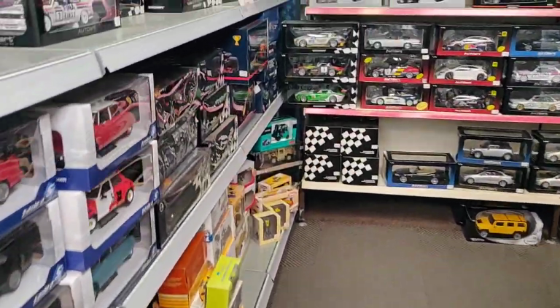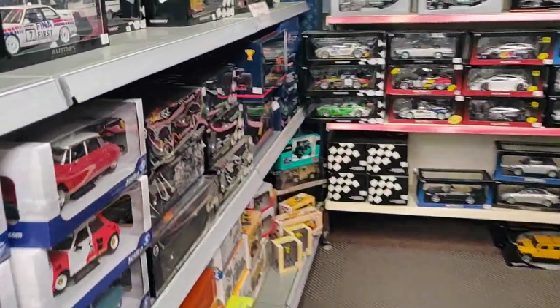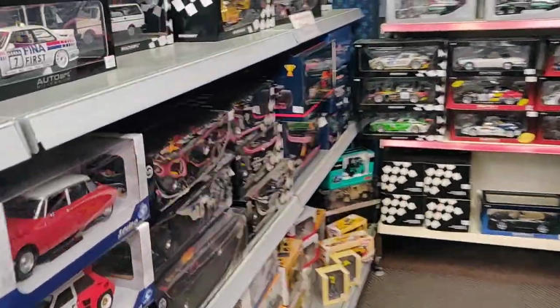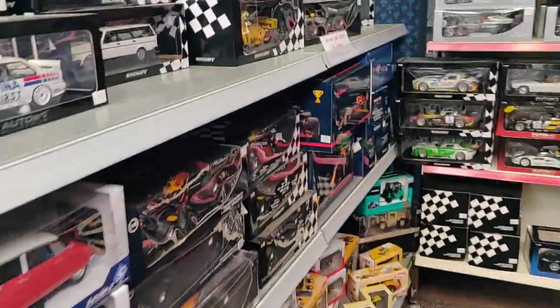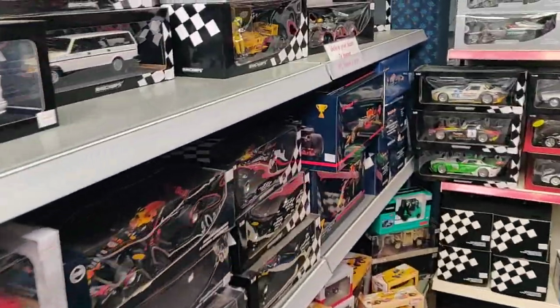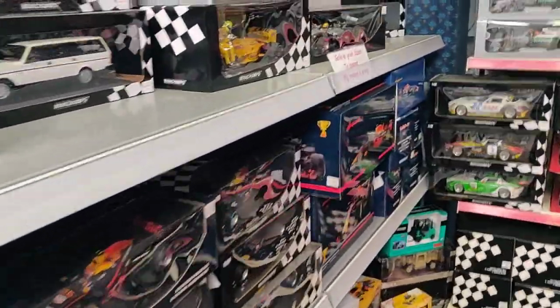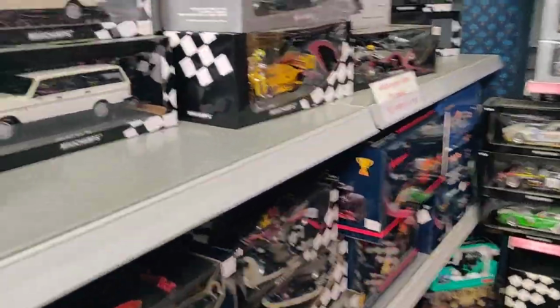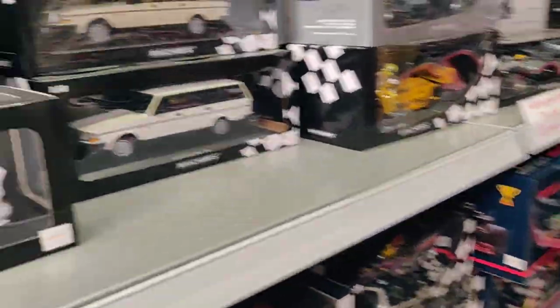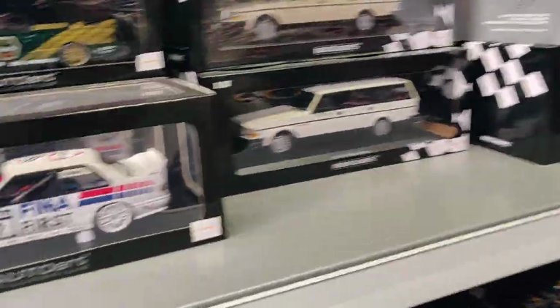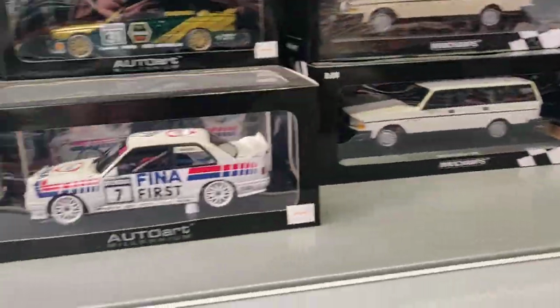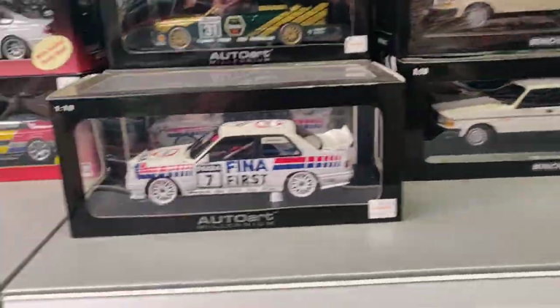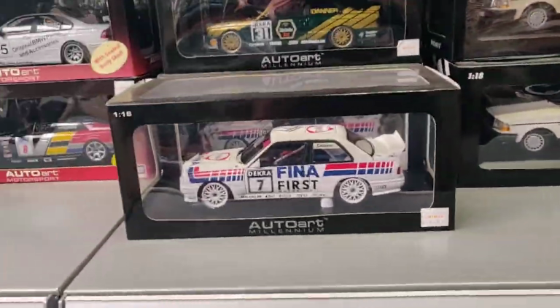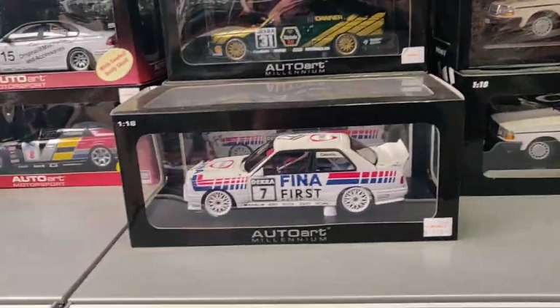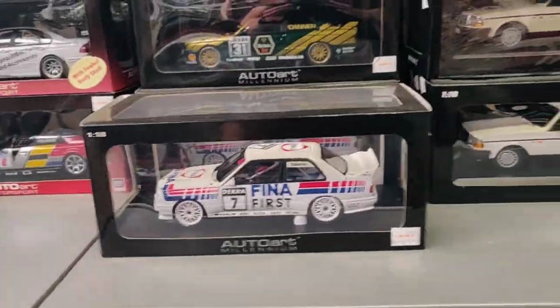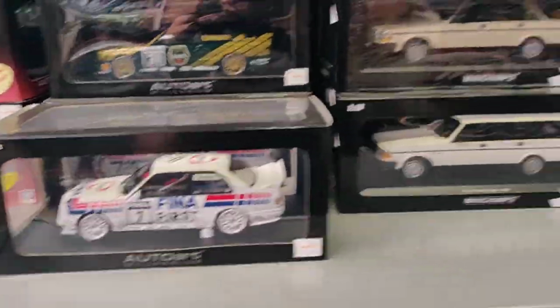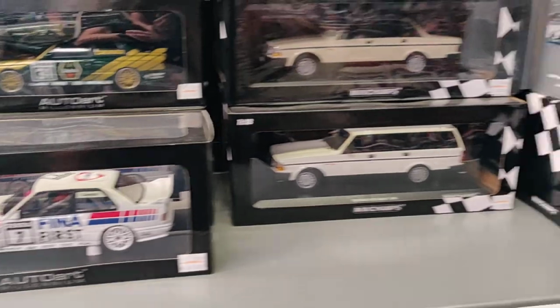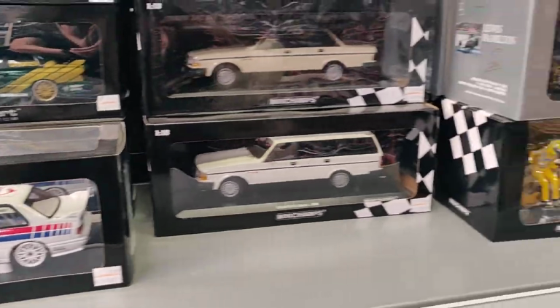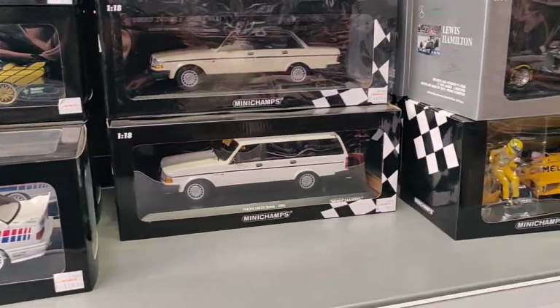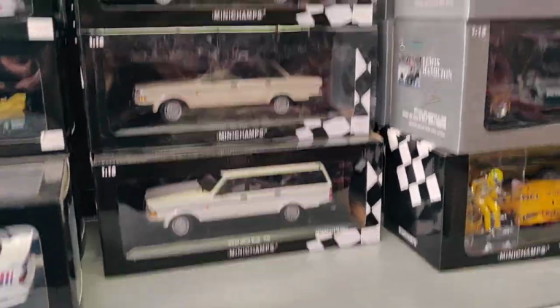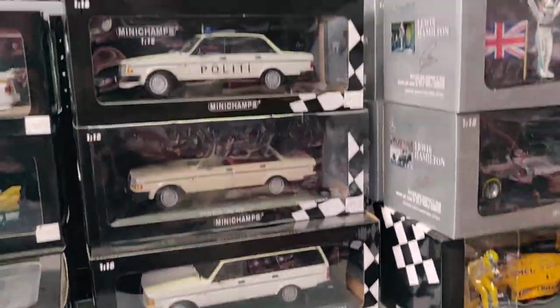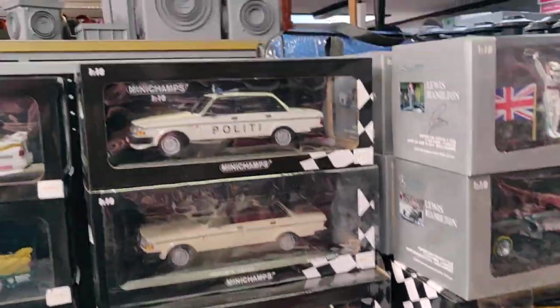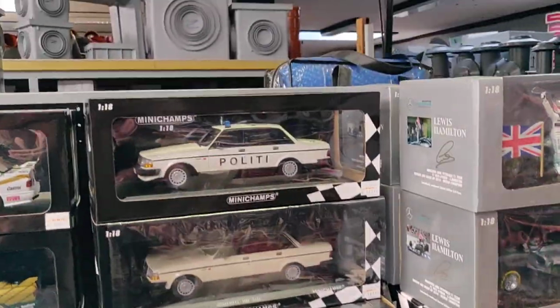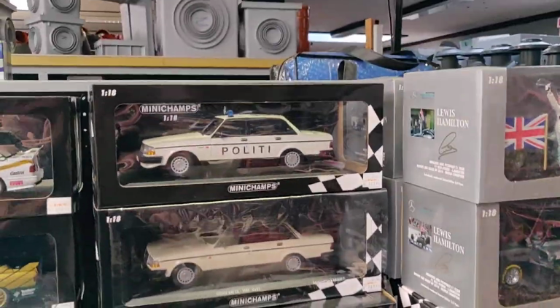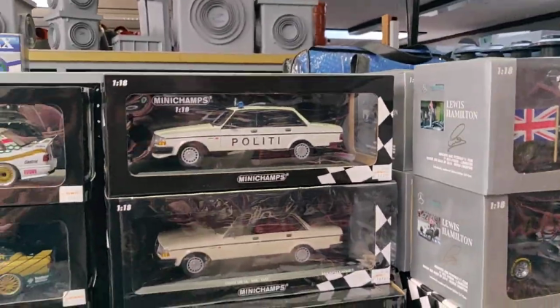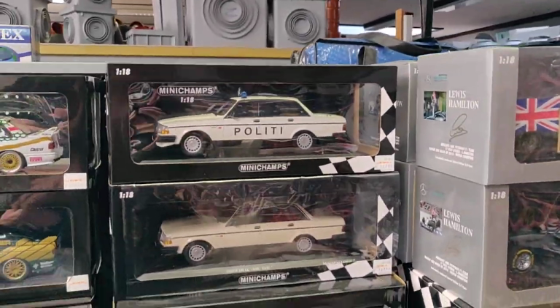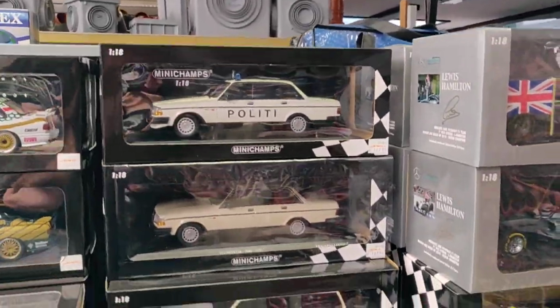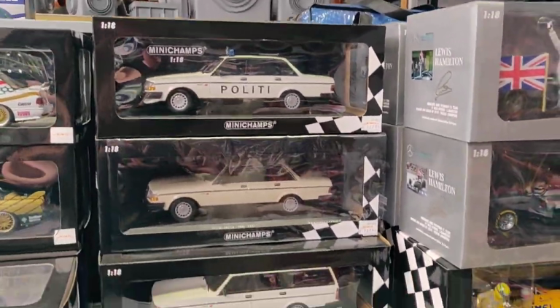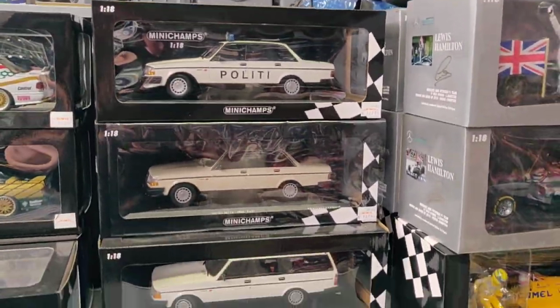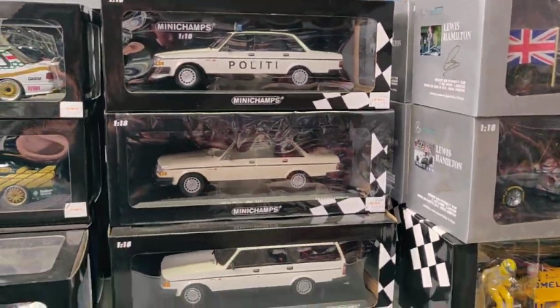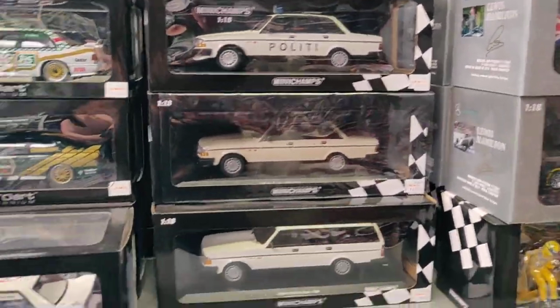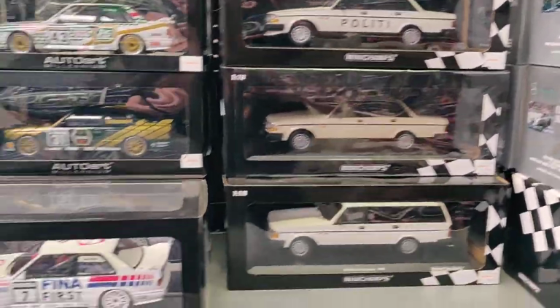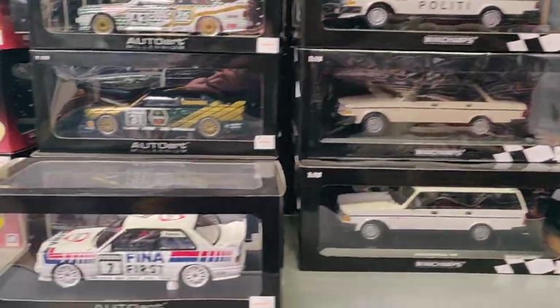Okay, let's start over here again. Where I was, I had the Volvos, I believe — yes.